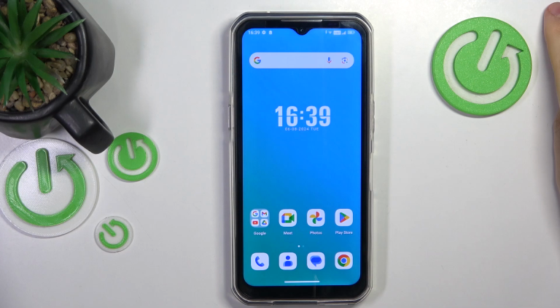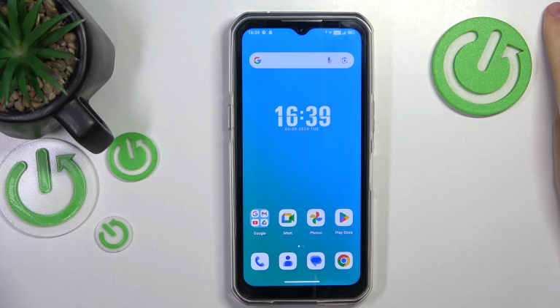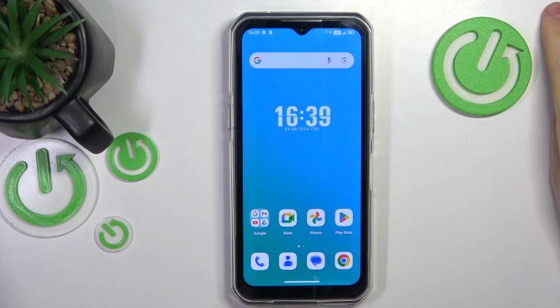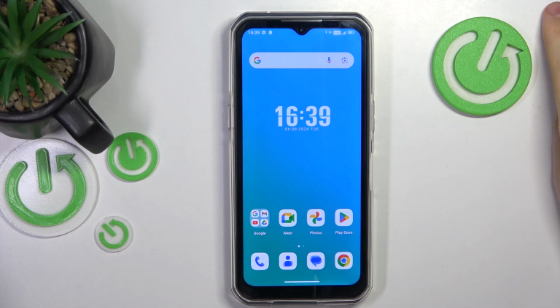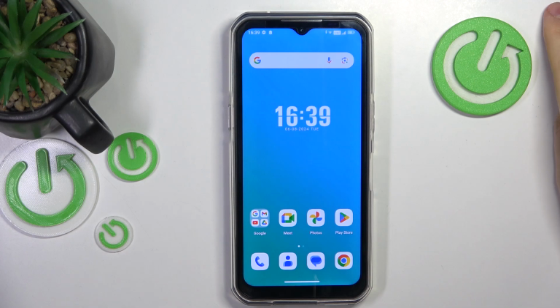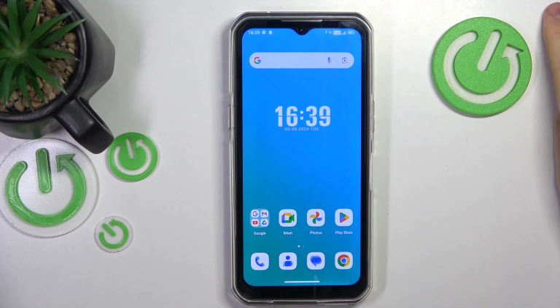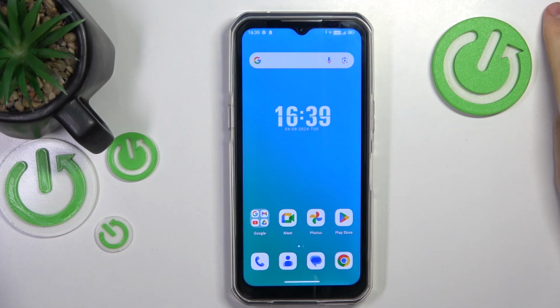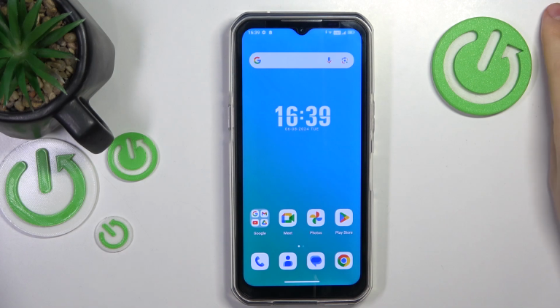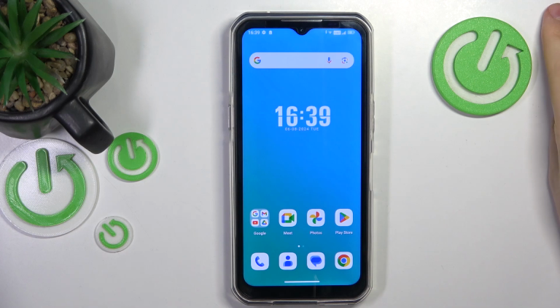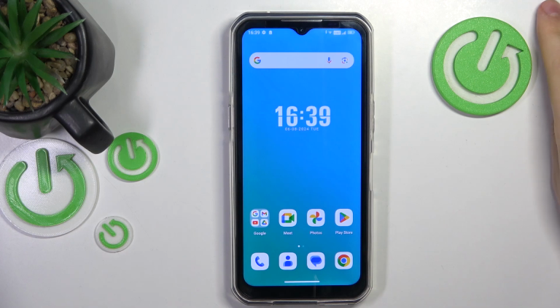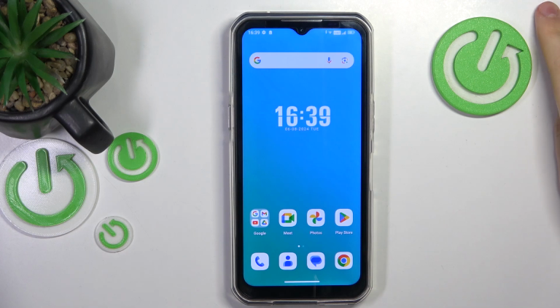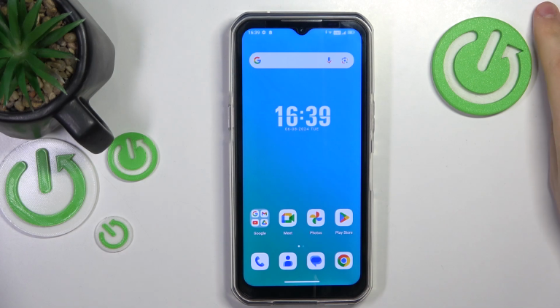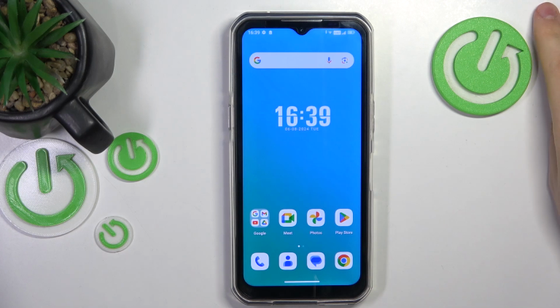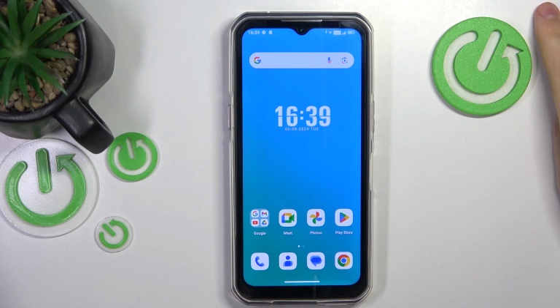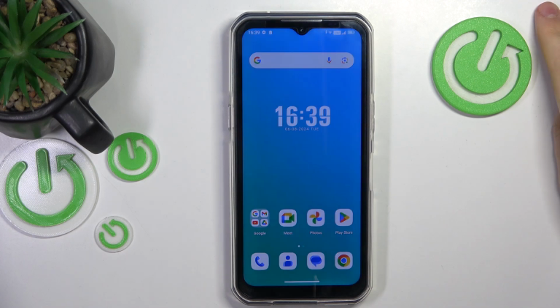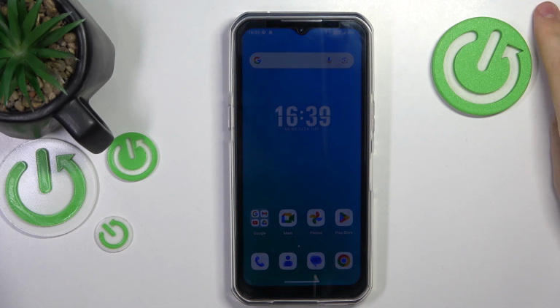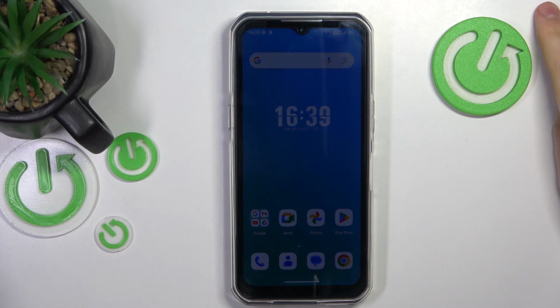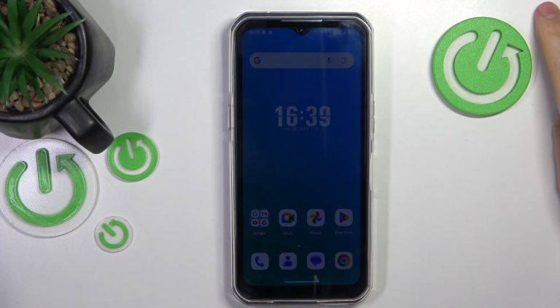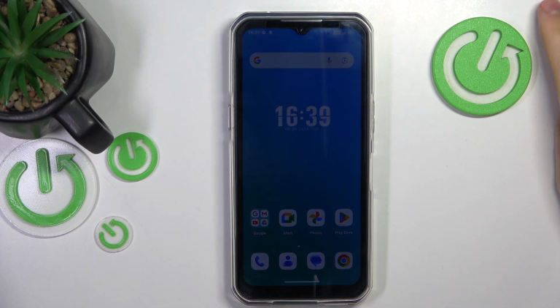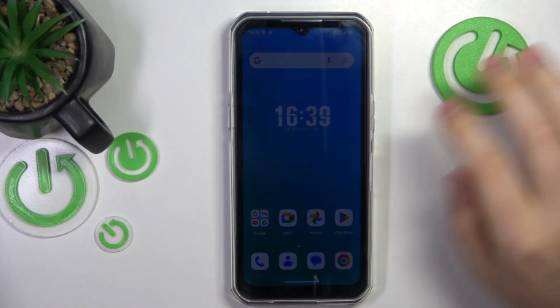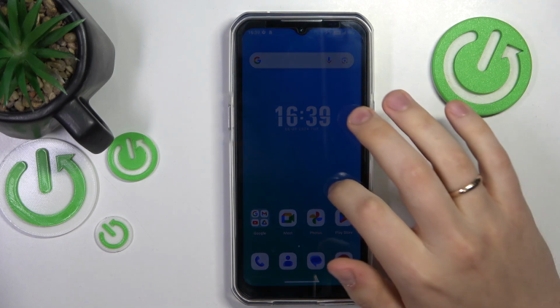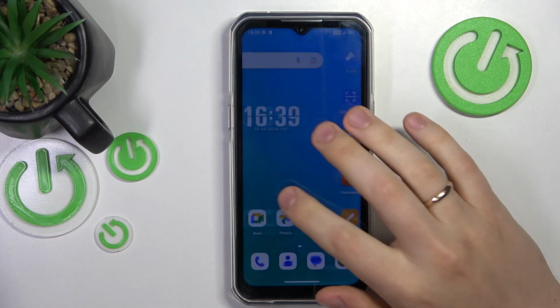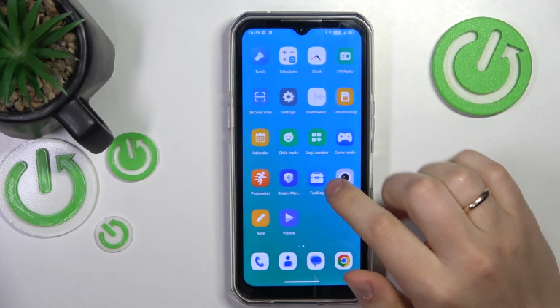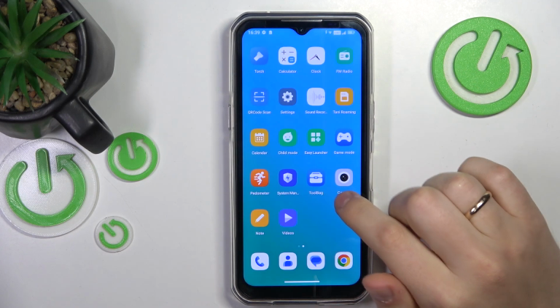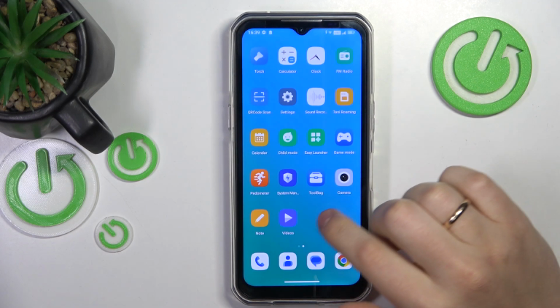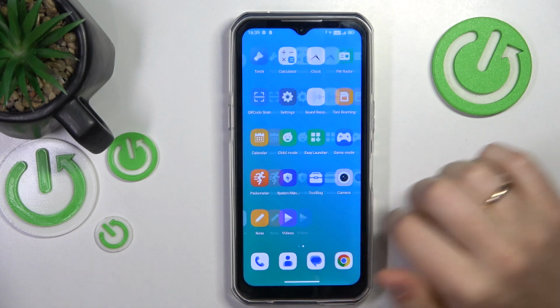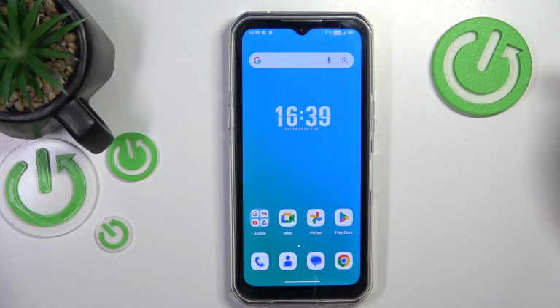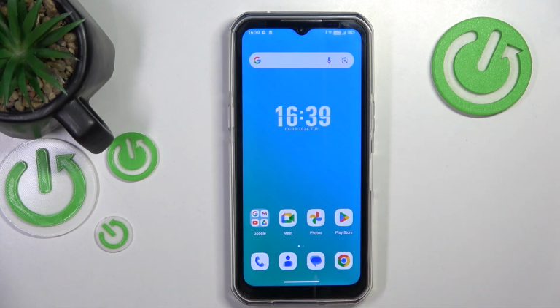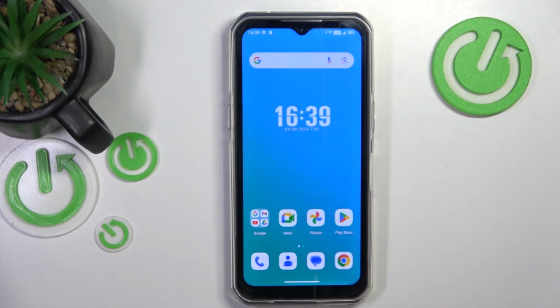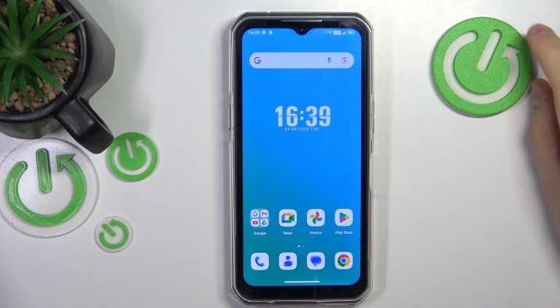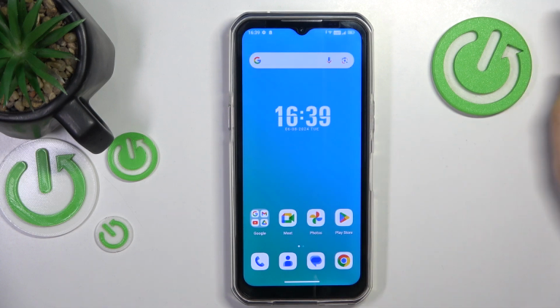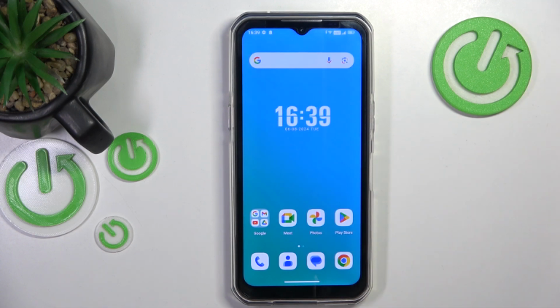This is the OCCATEL WP35, and today I'll show how you can fix incoming phone call receptivity problems on this test device.